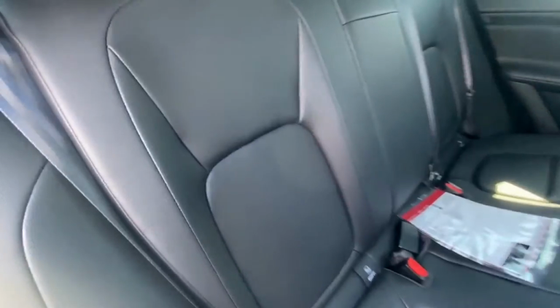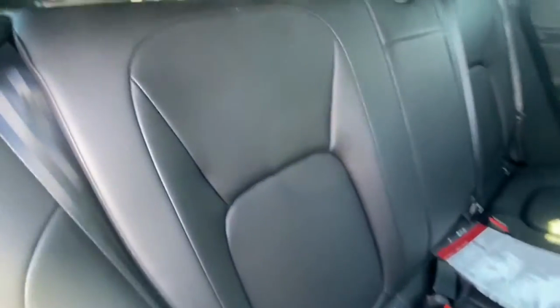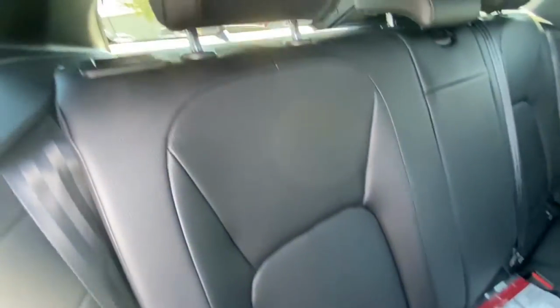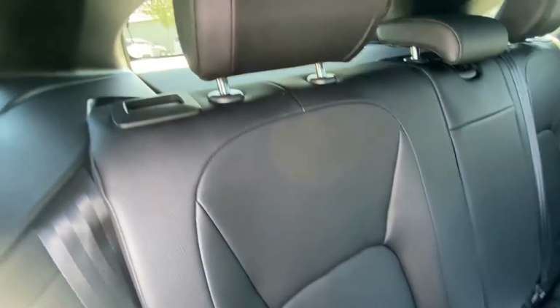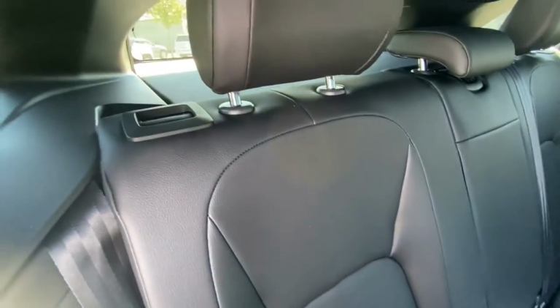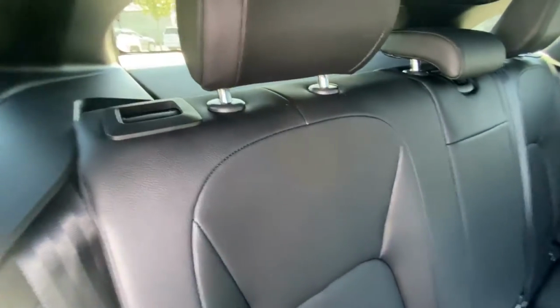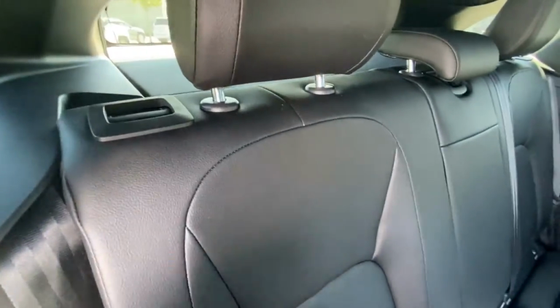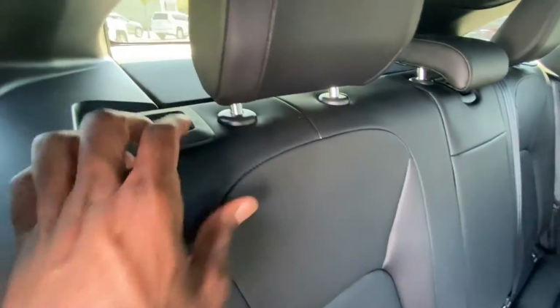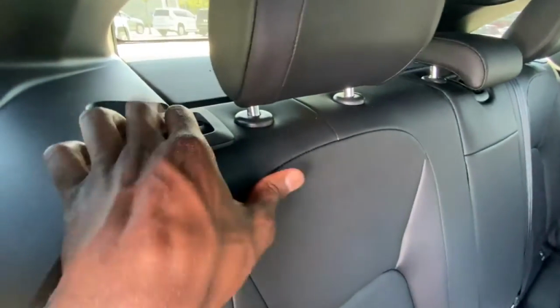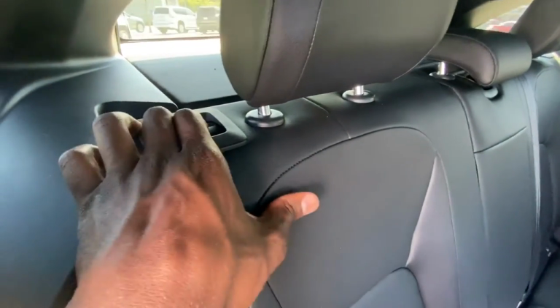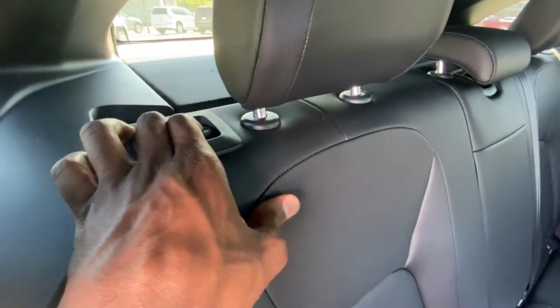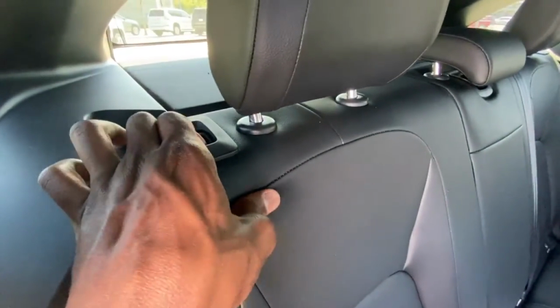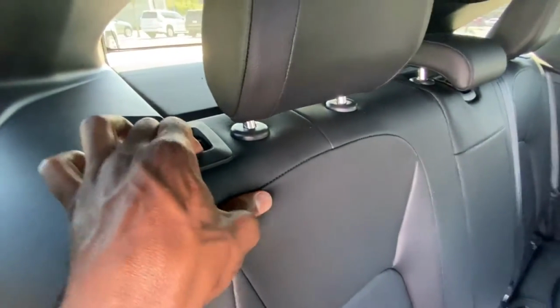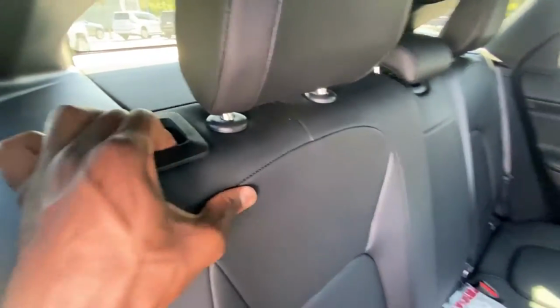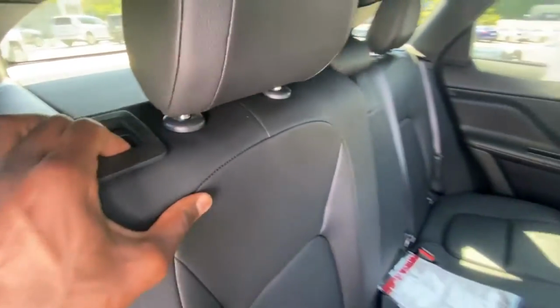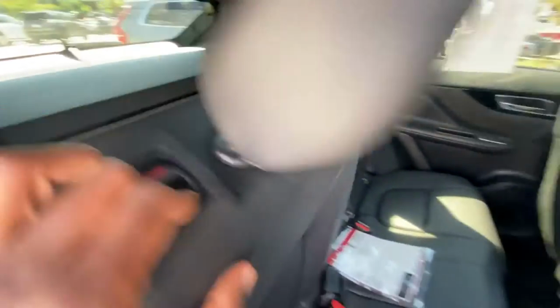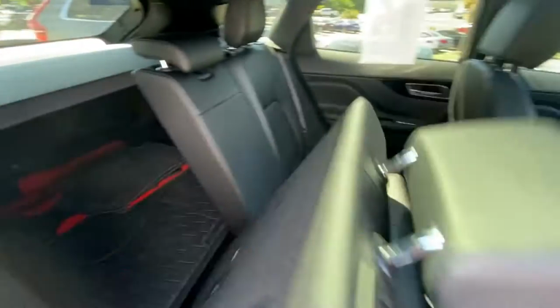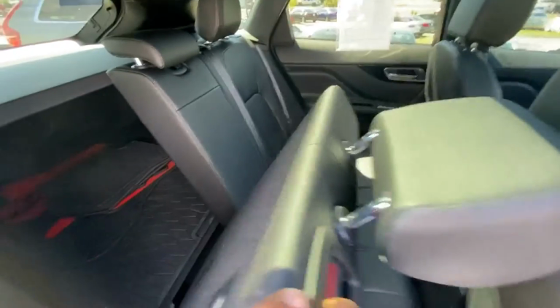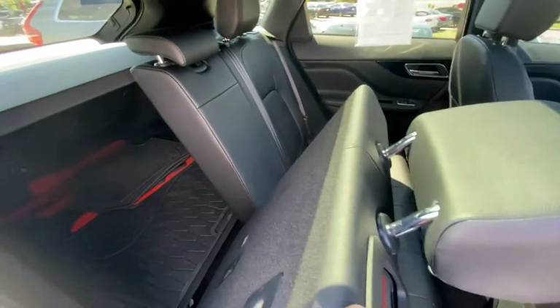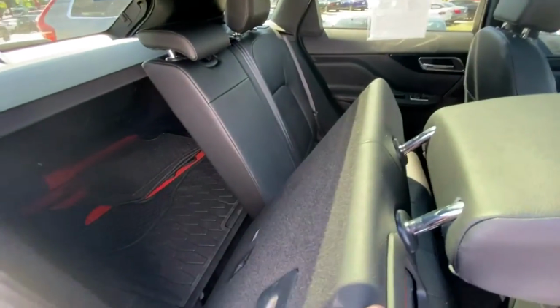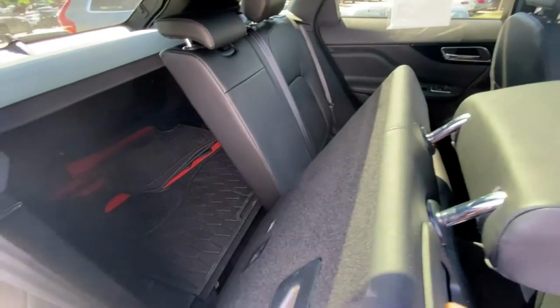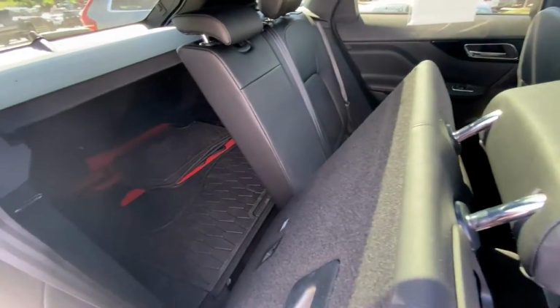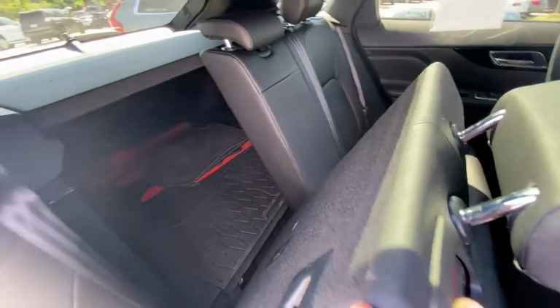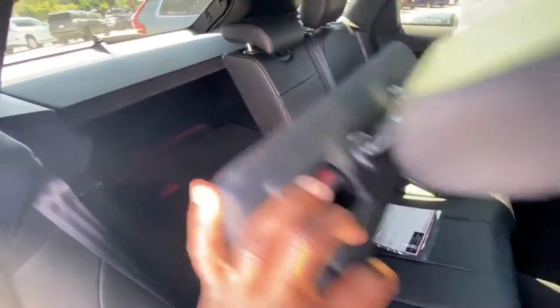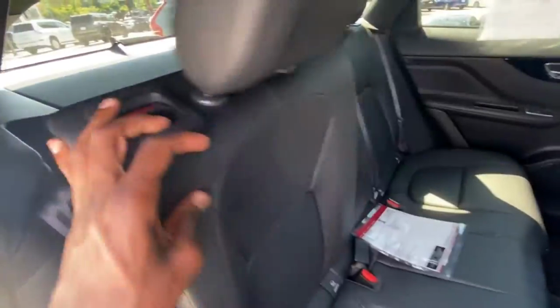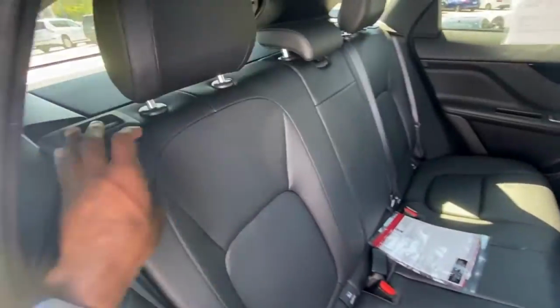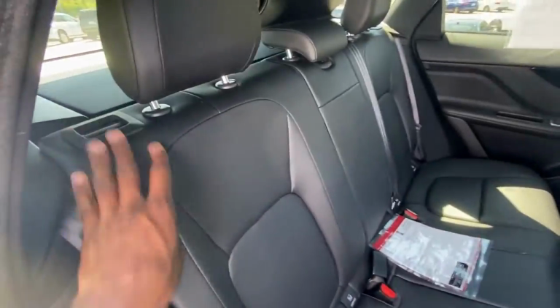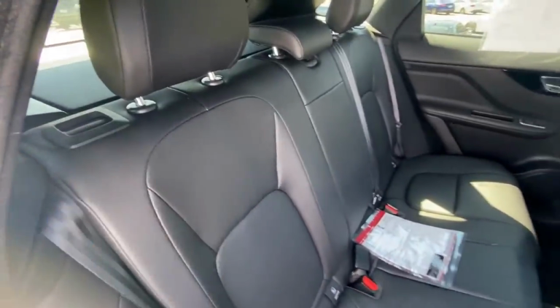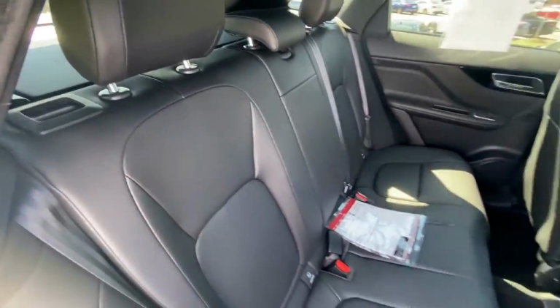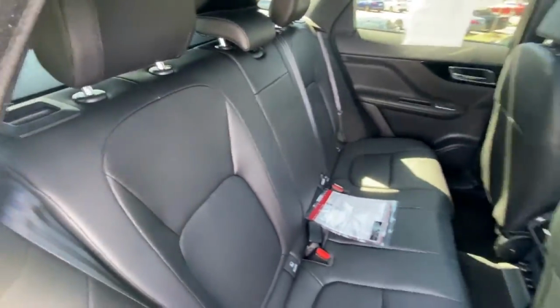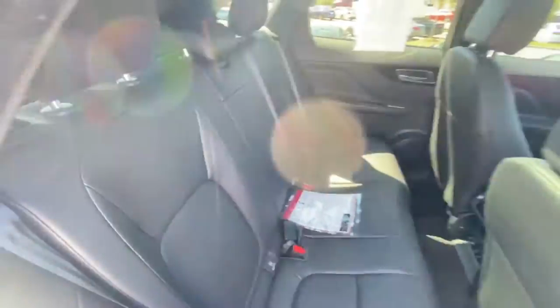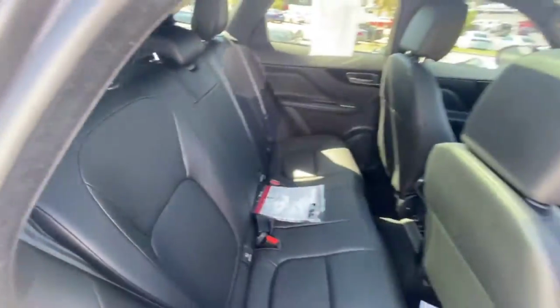To fold the seats down just grab here, pull down, and fold back up.